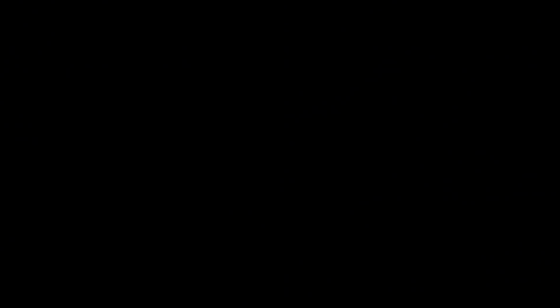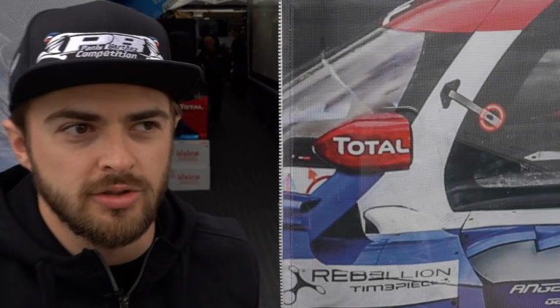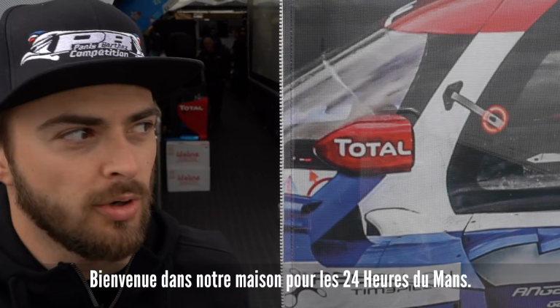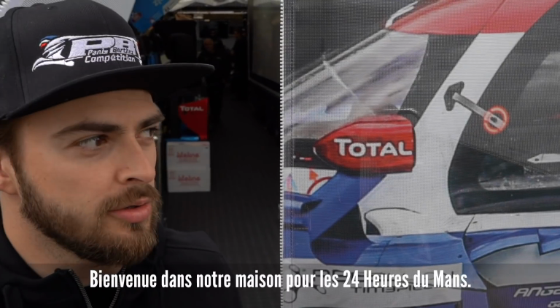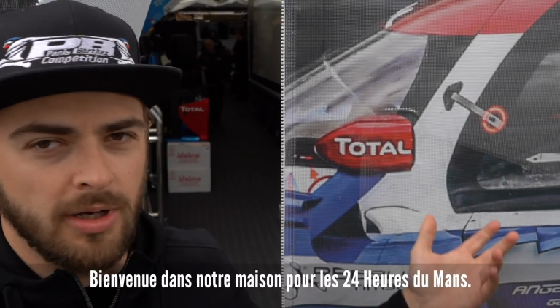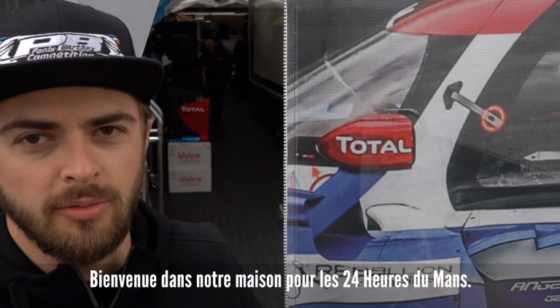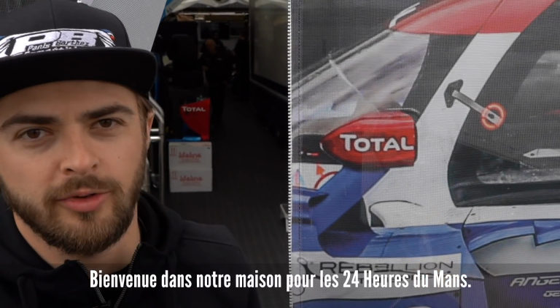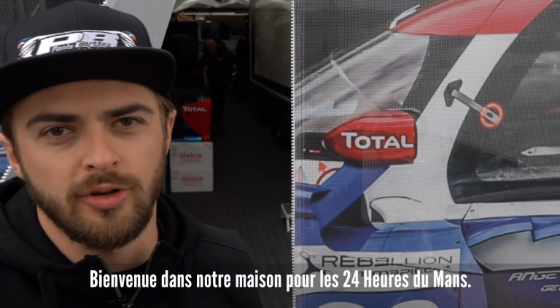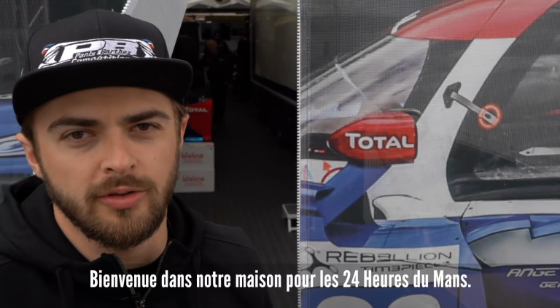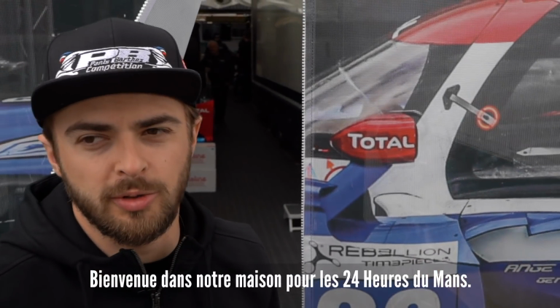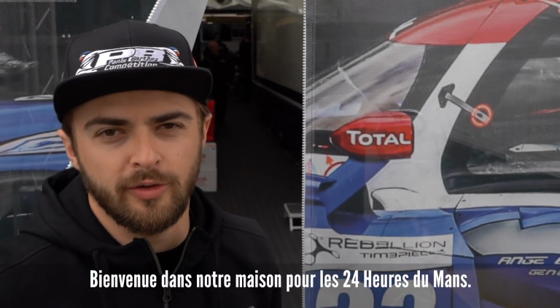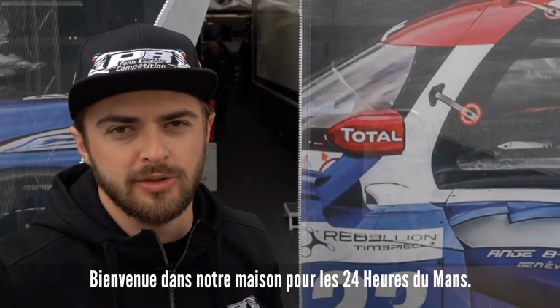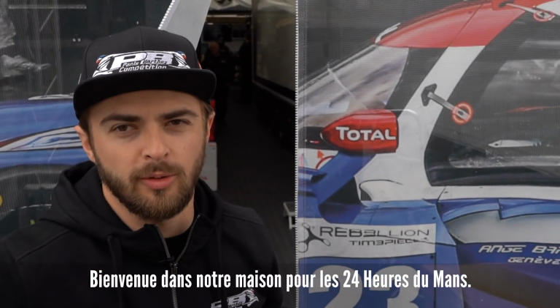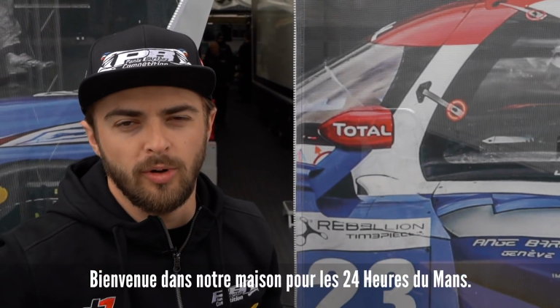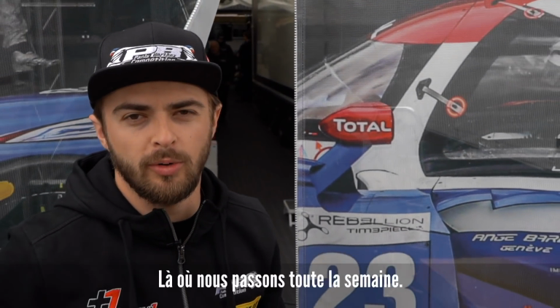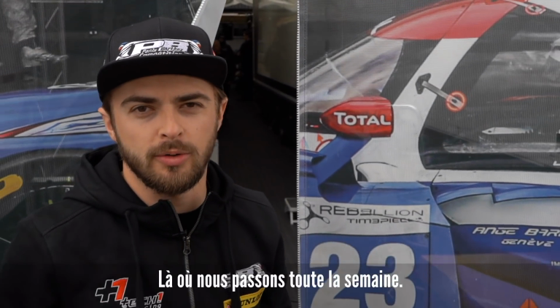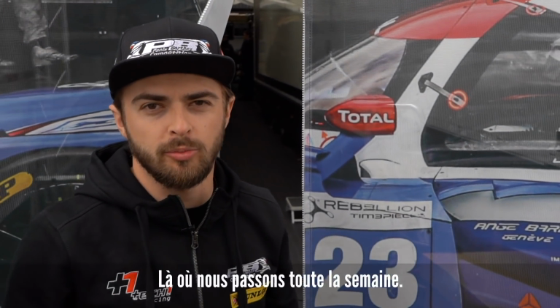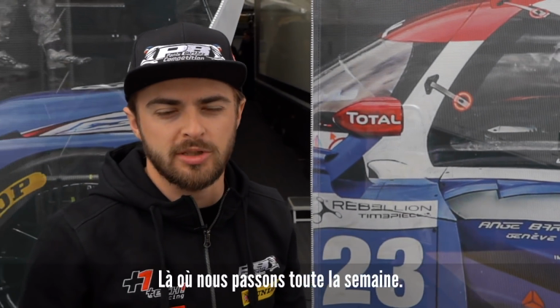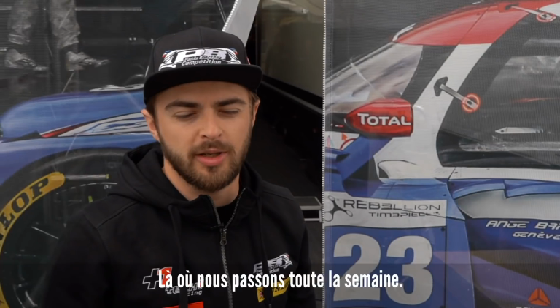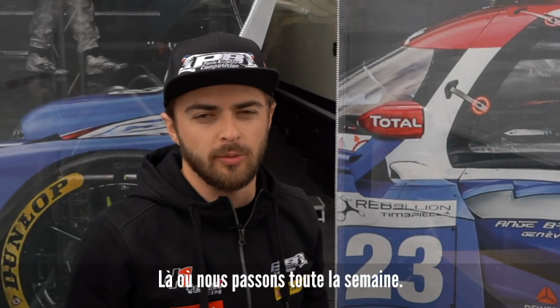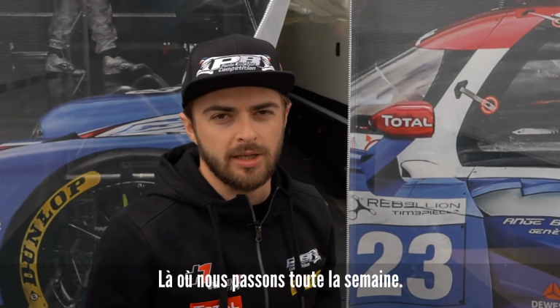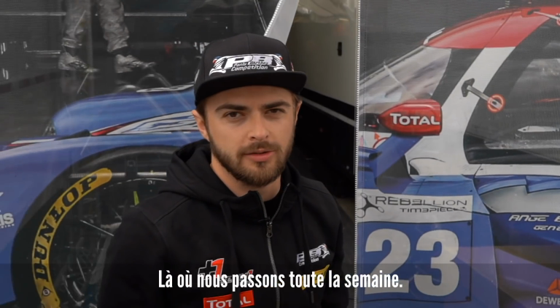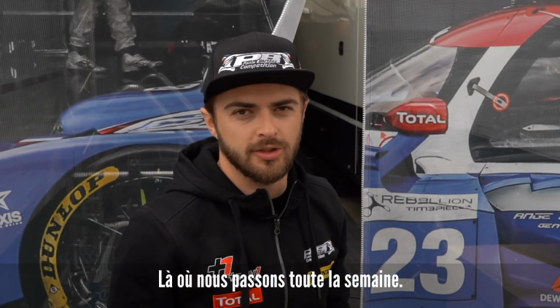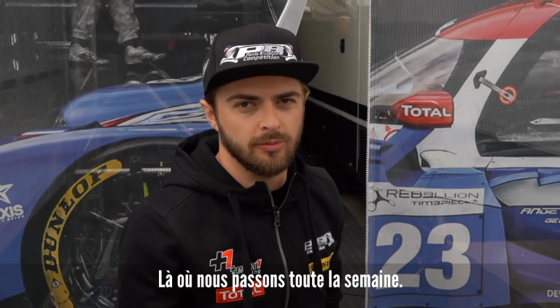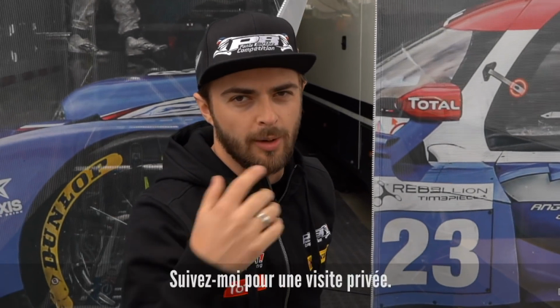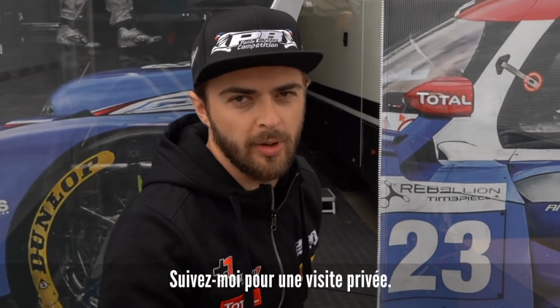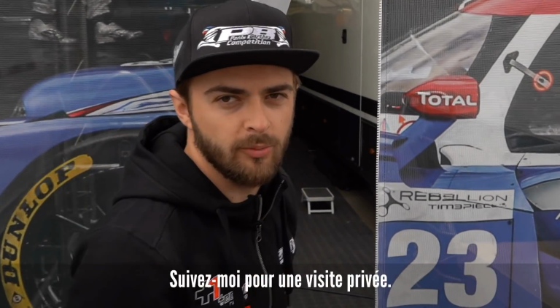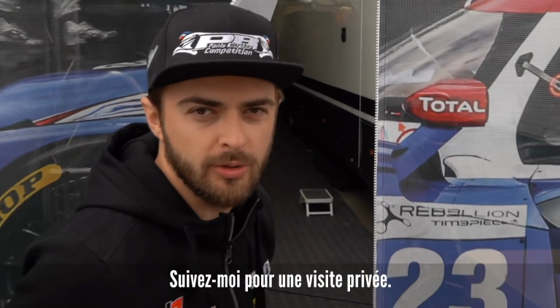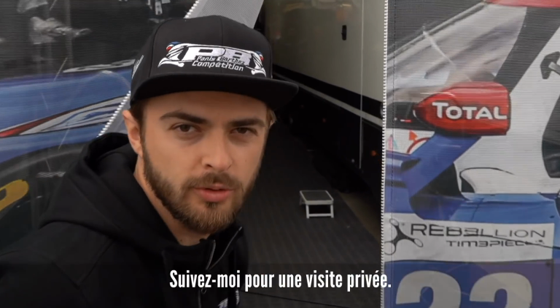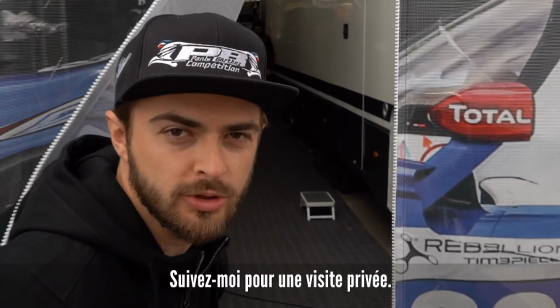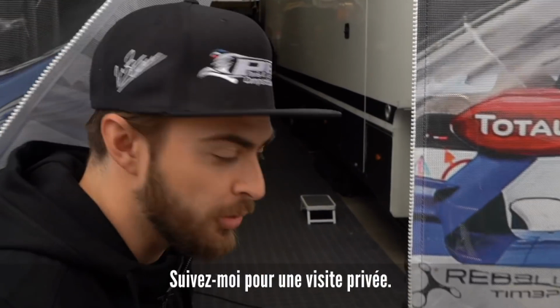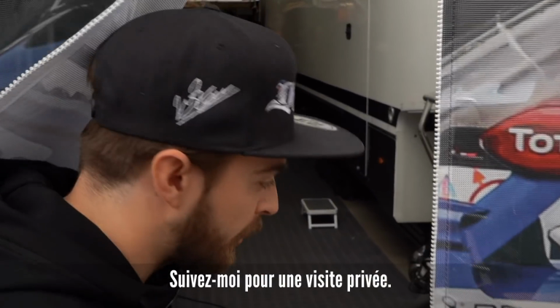Welcome to our home for the 24 Hours of Le Mans, where we will be spending the week. Come with me and I will show you around.